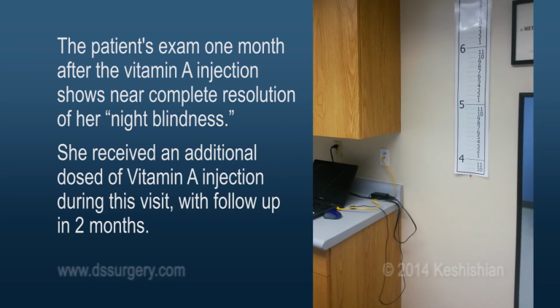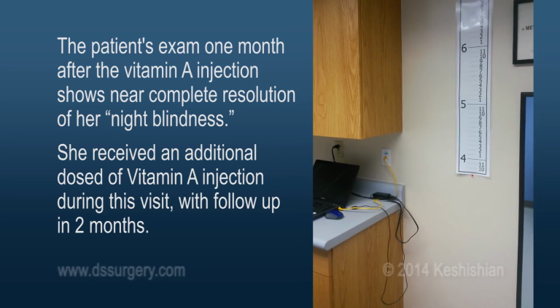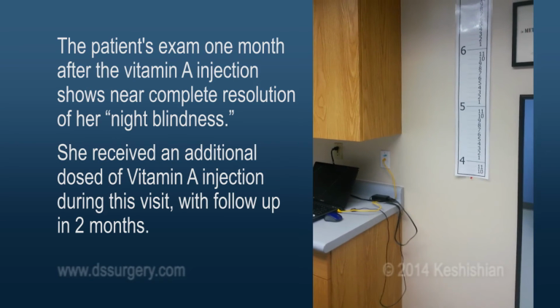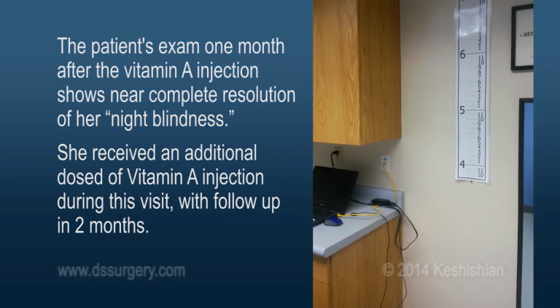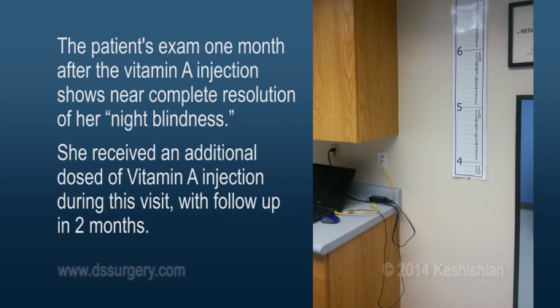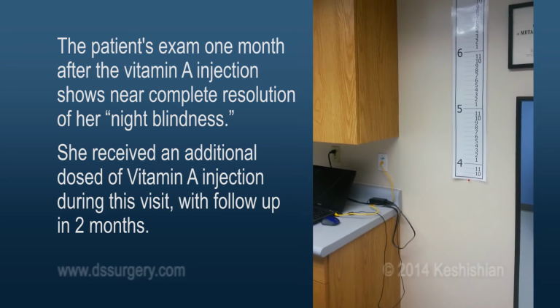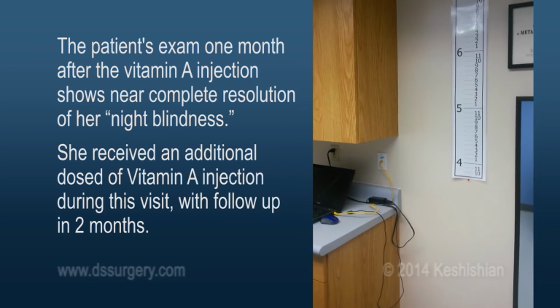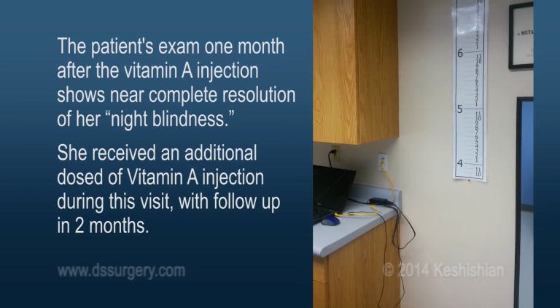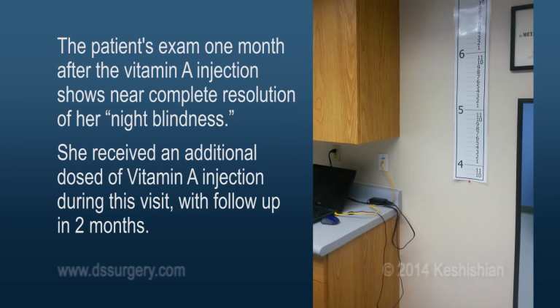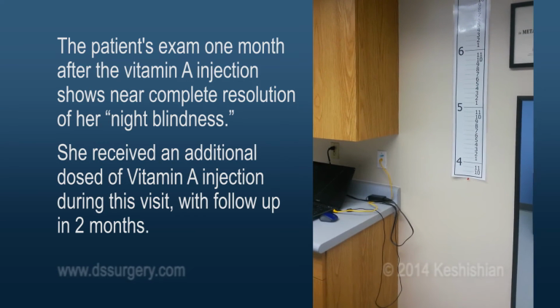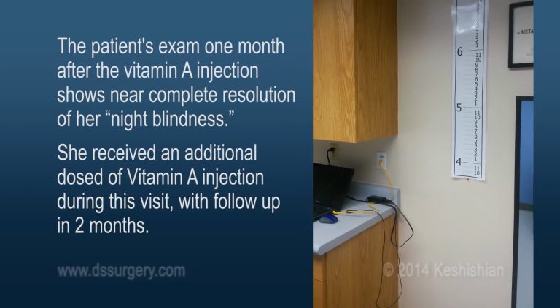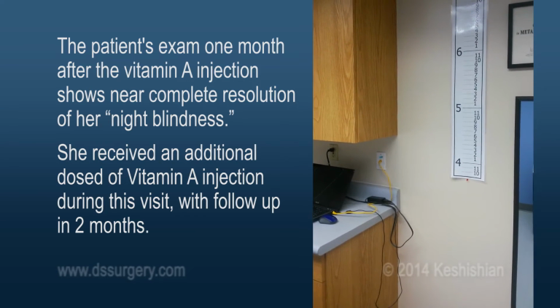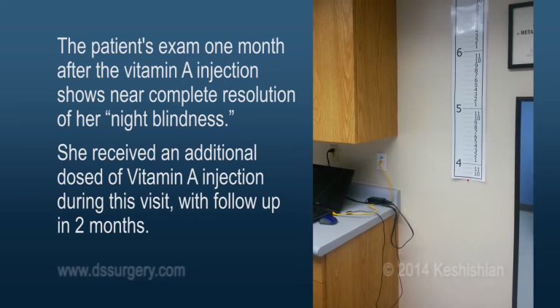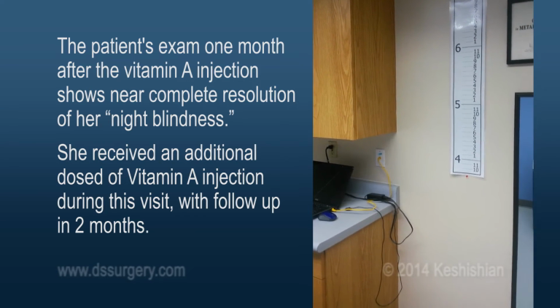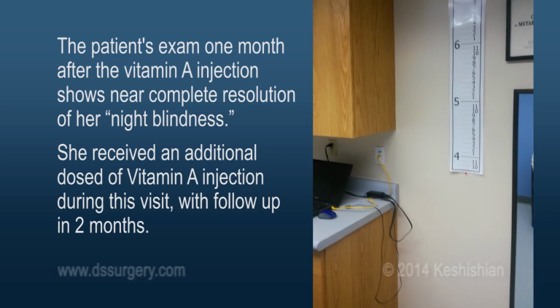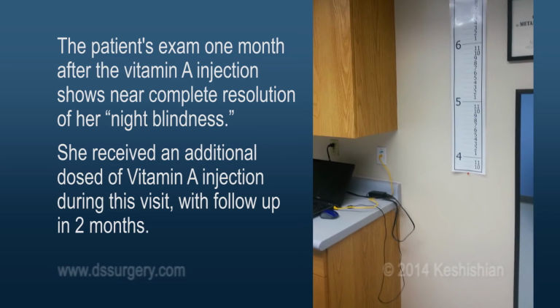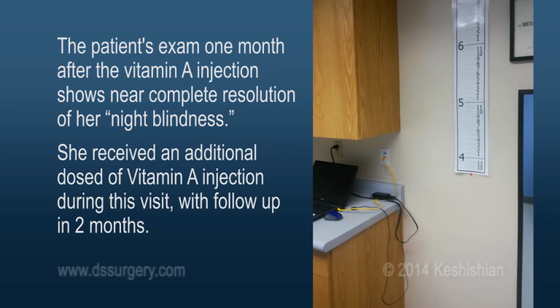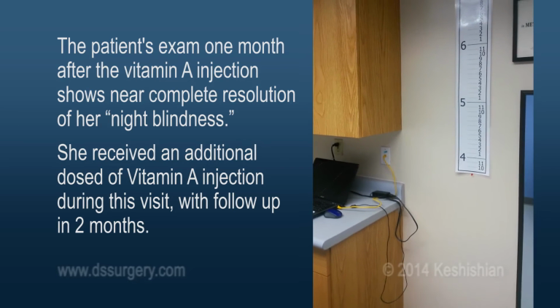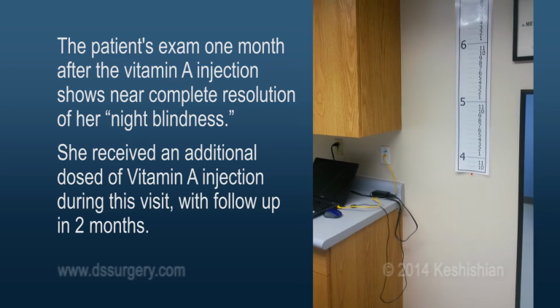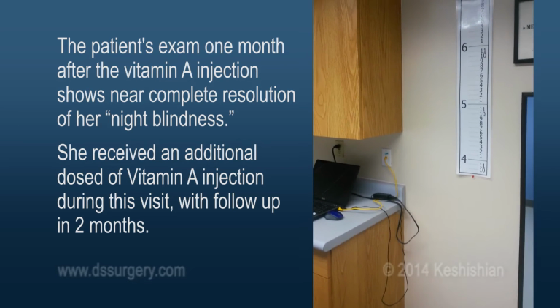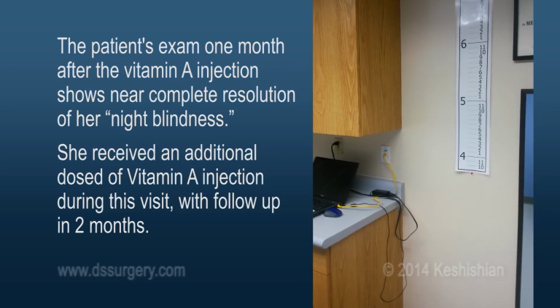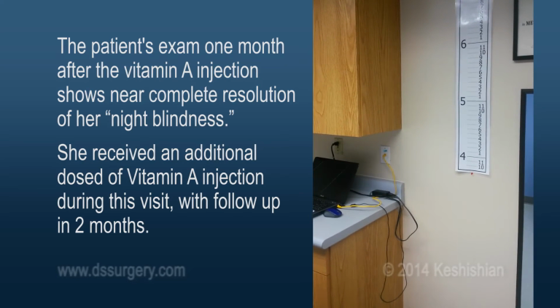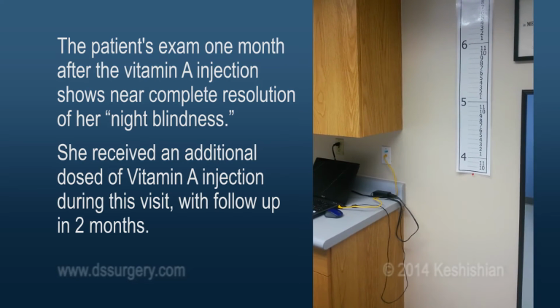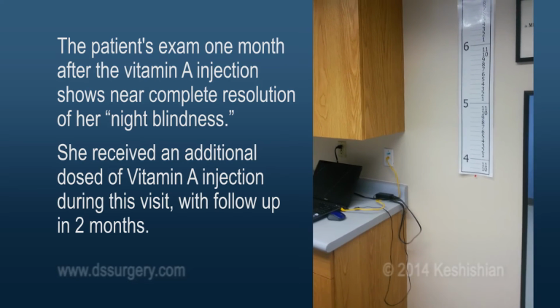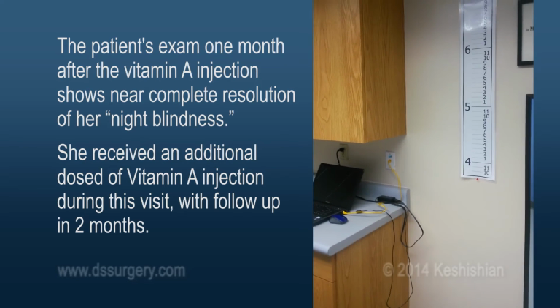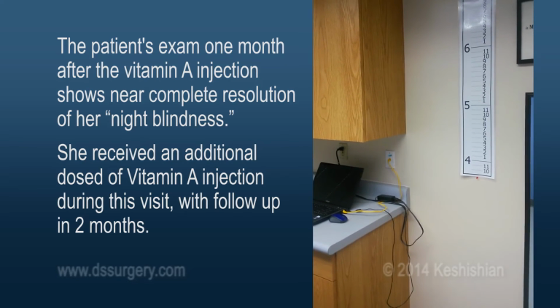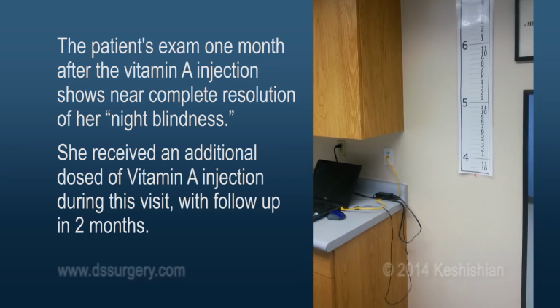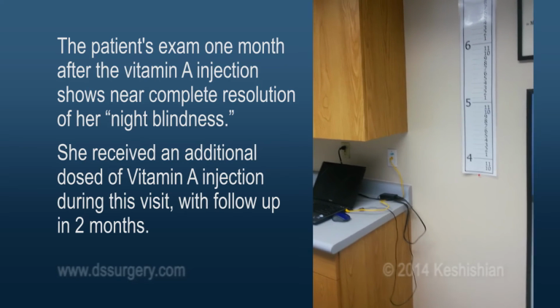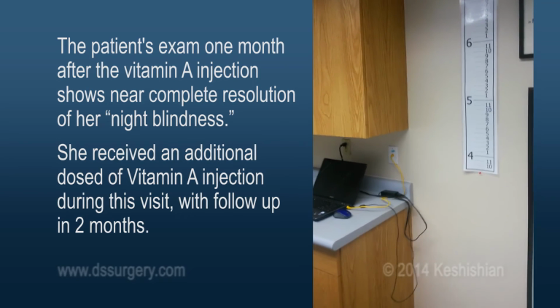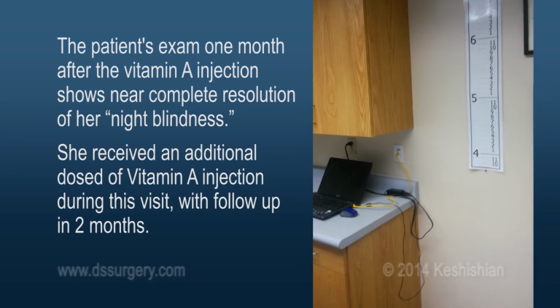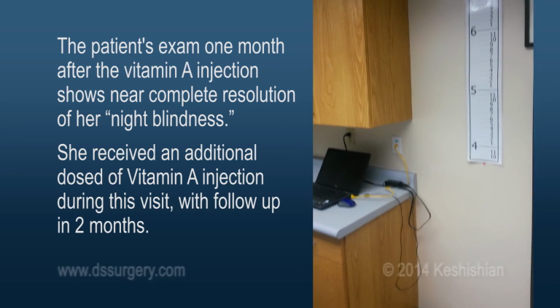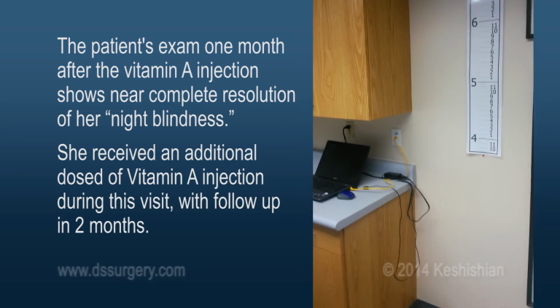Can you see the chart? I can see the chart. And you can see the numbers? Yes, I can see all of the numbers.